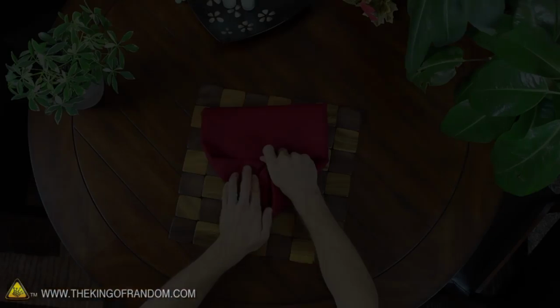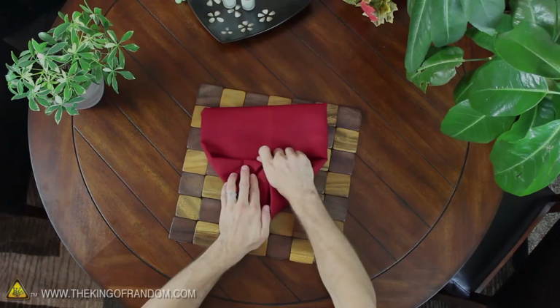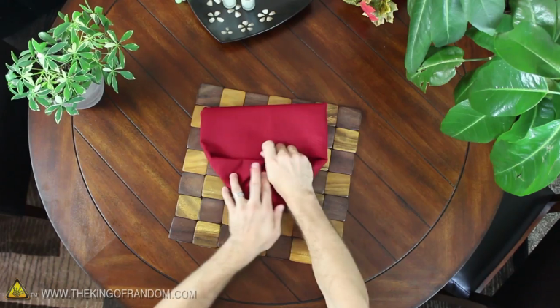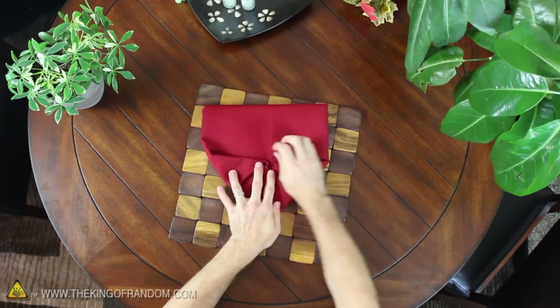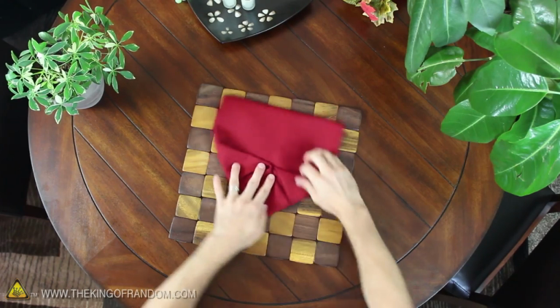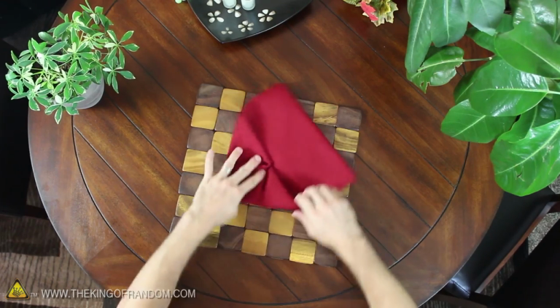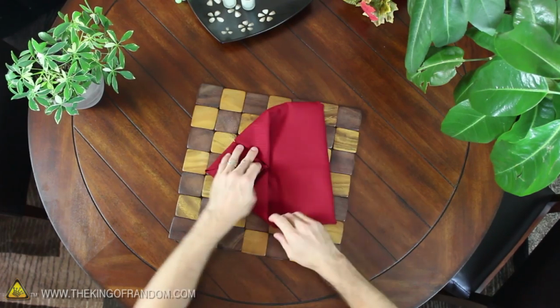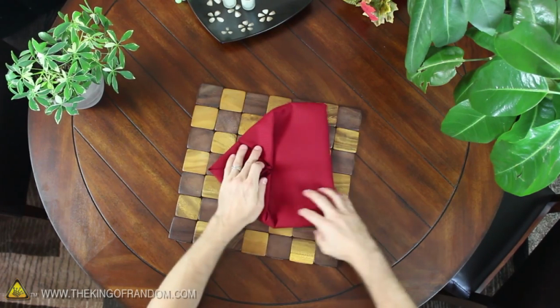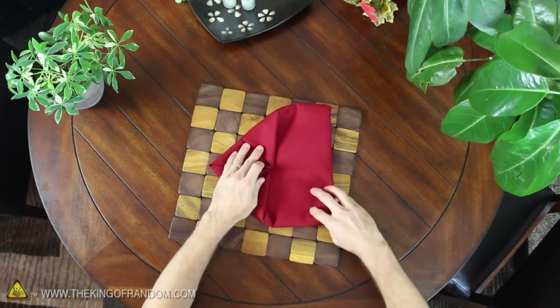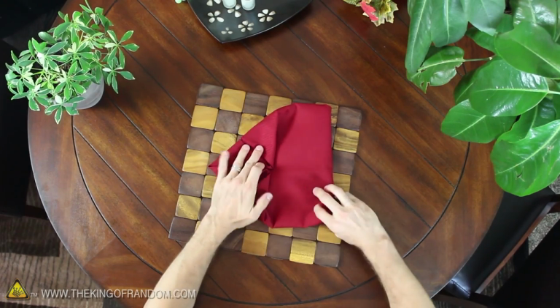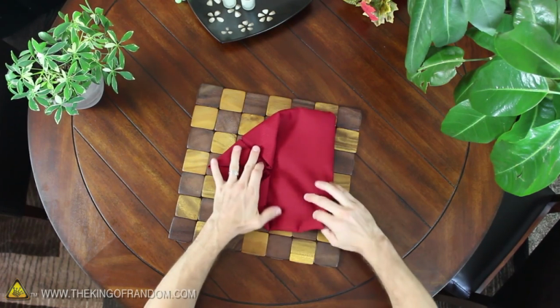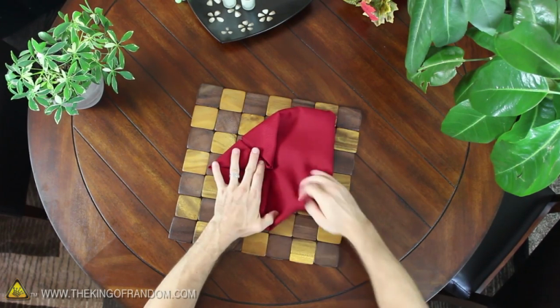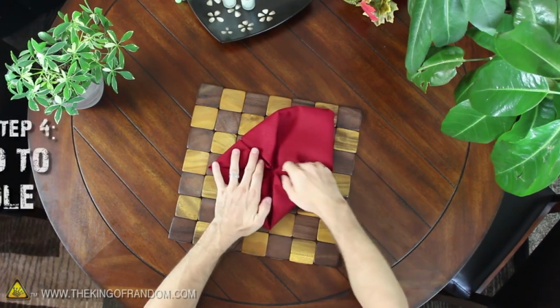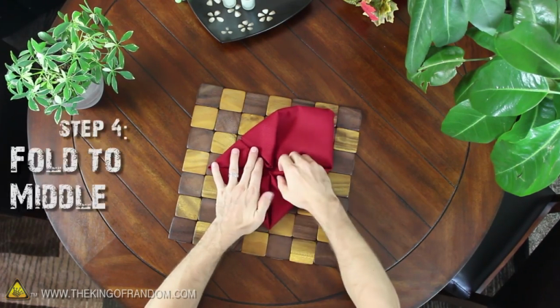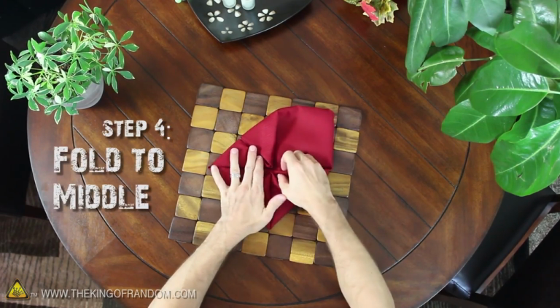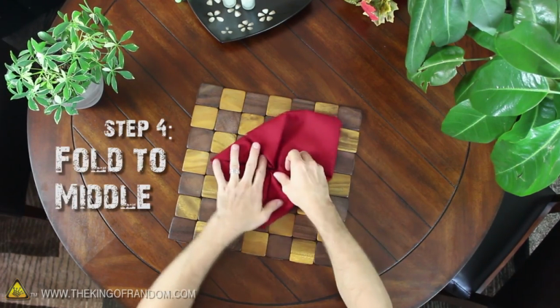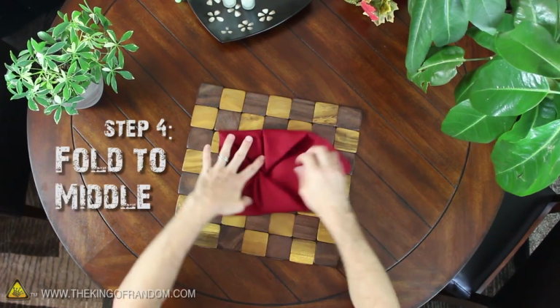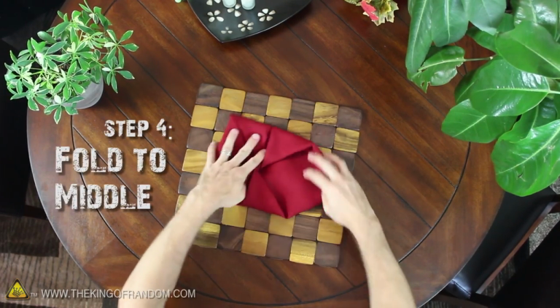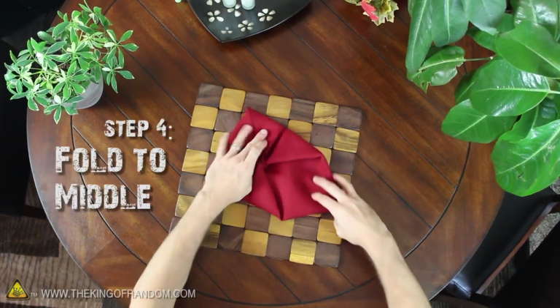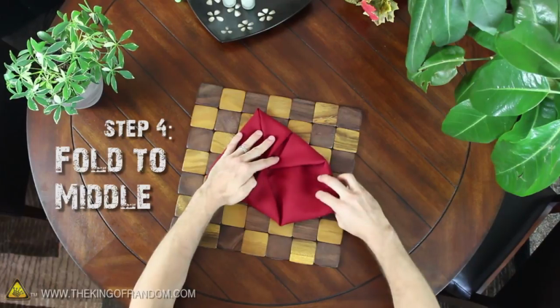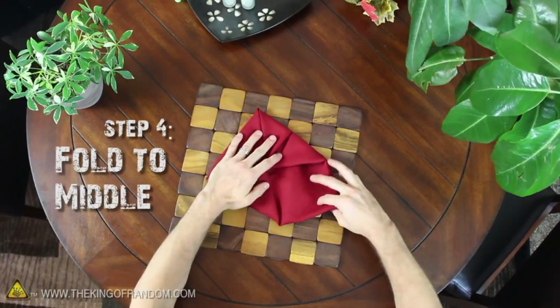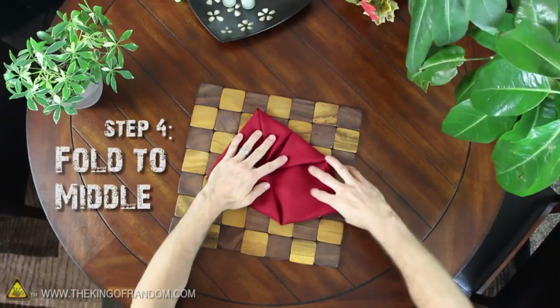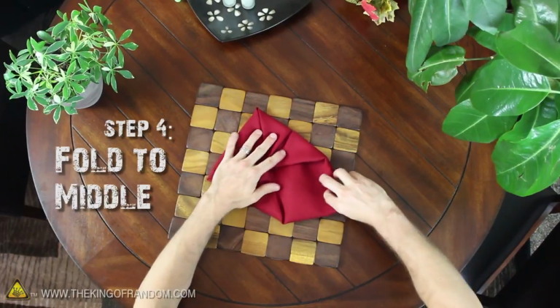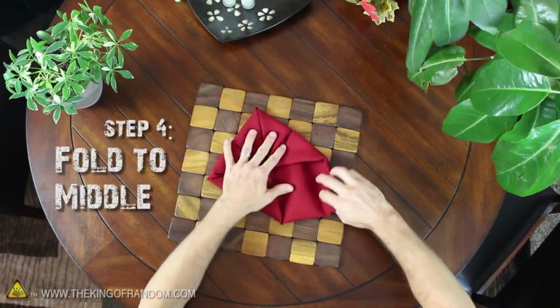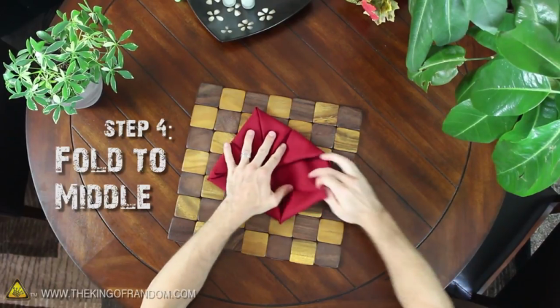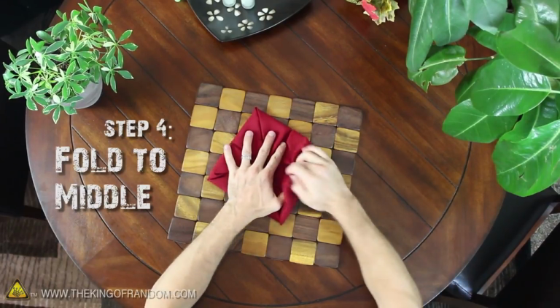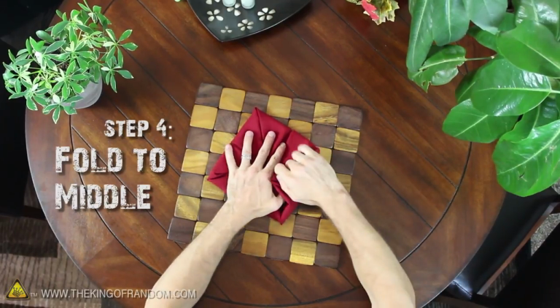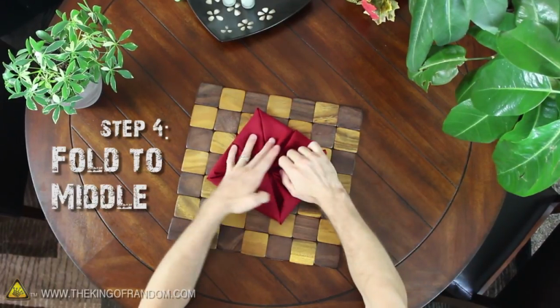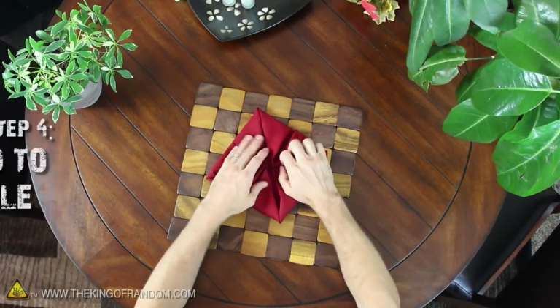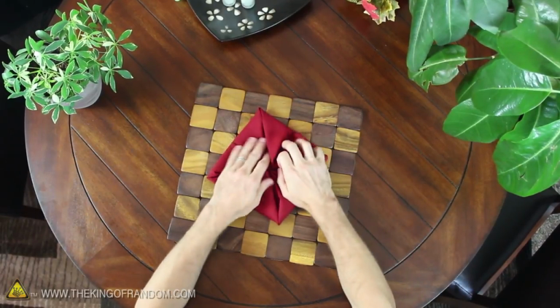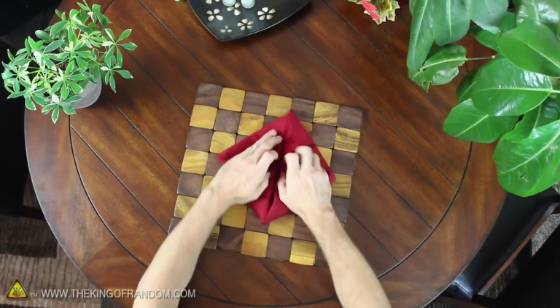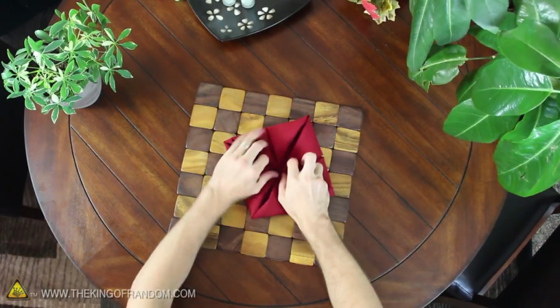Repeat the process again by taking these four corners and folding them into the middle like we did the others.